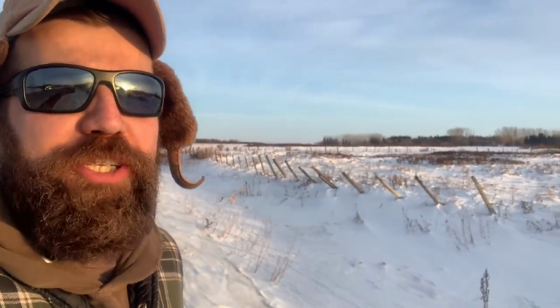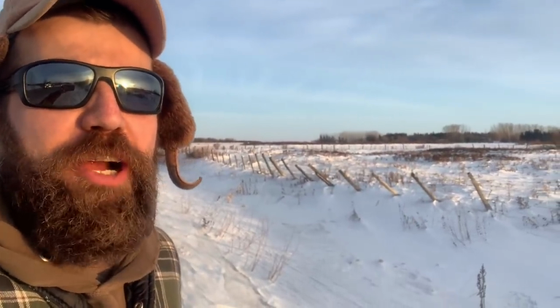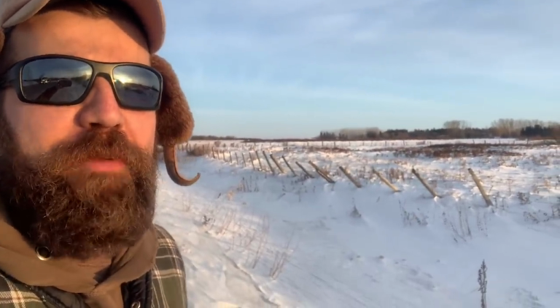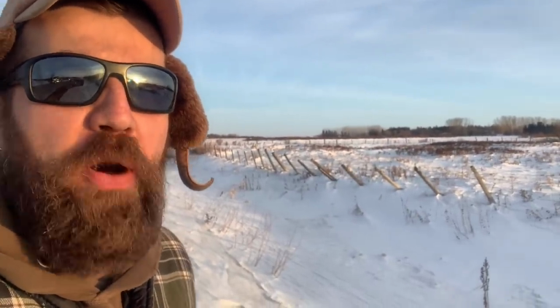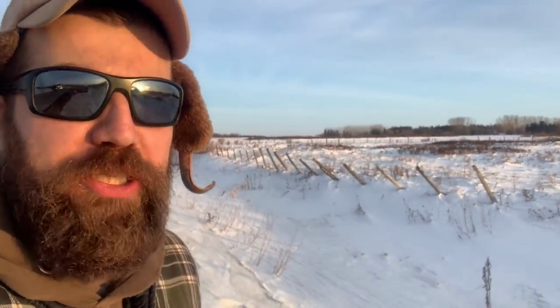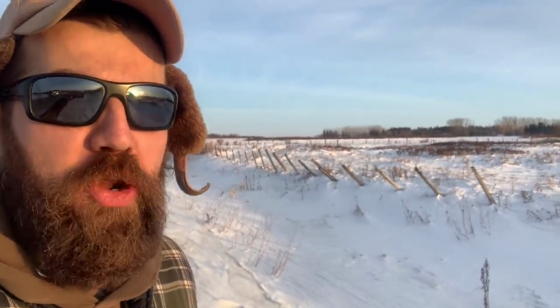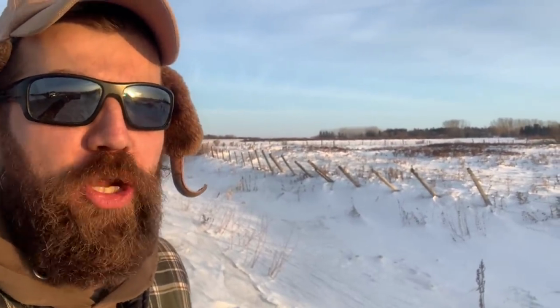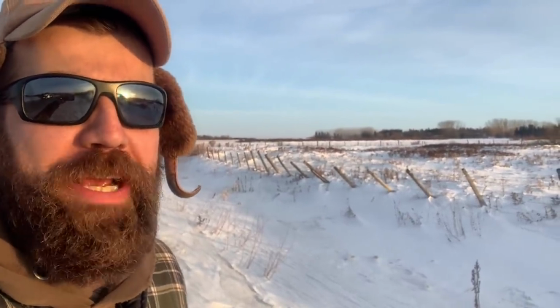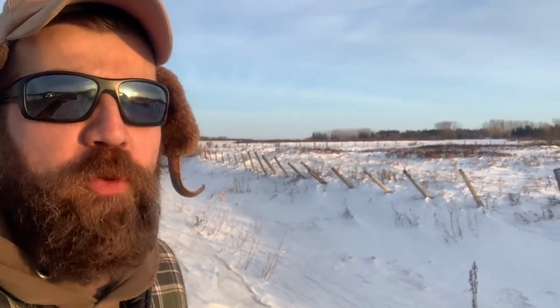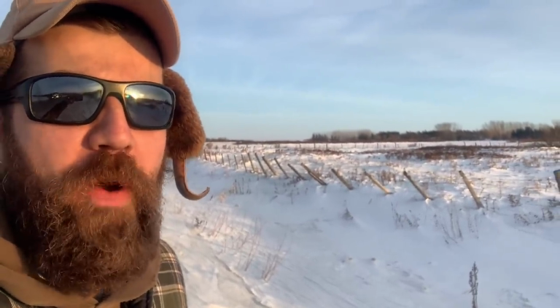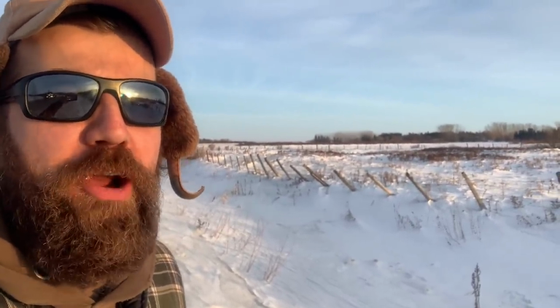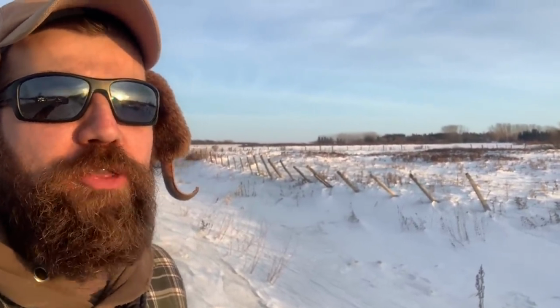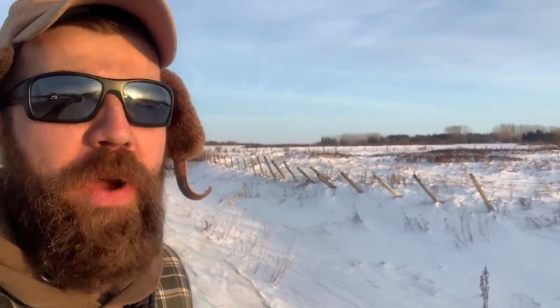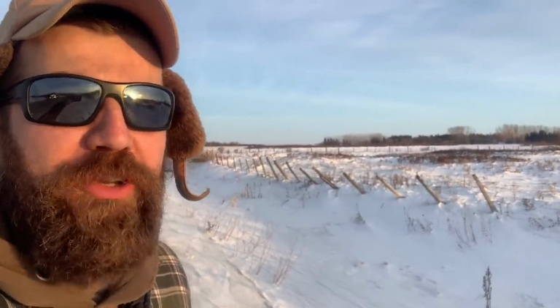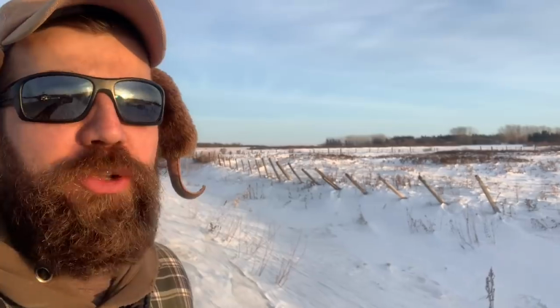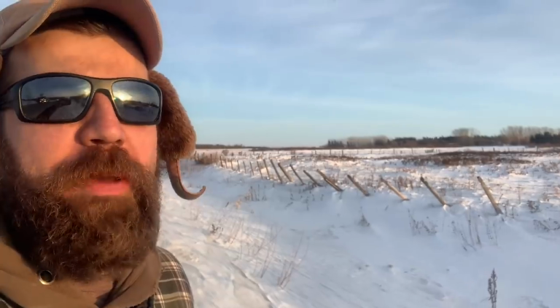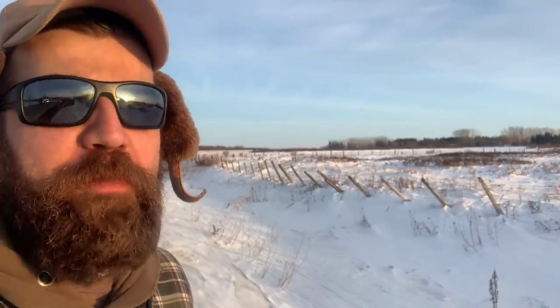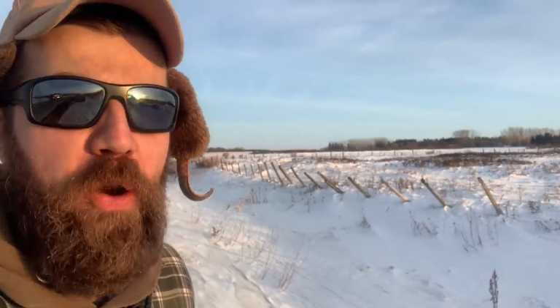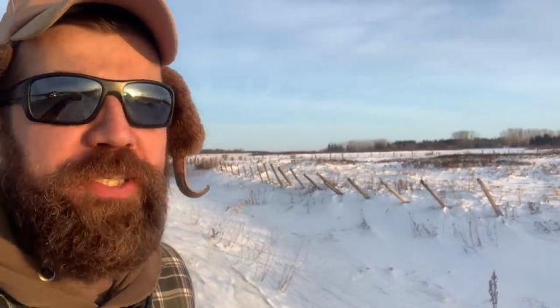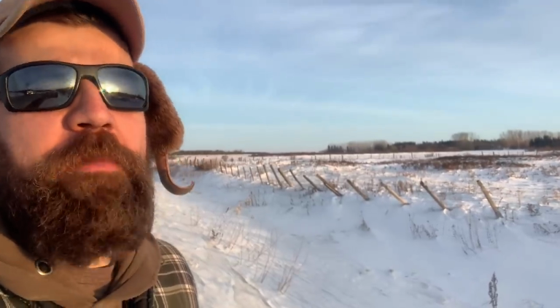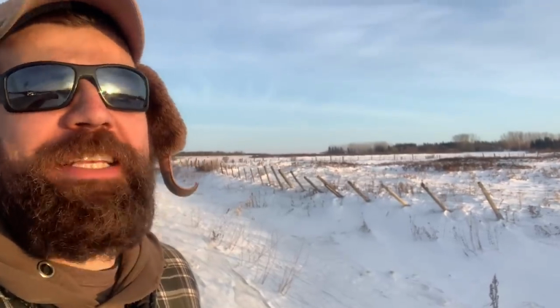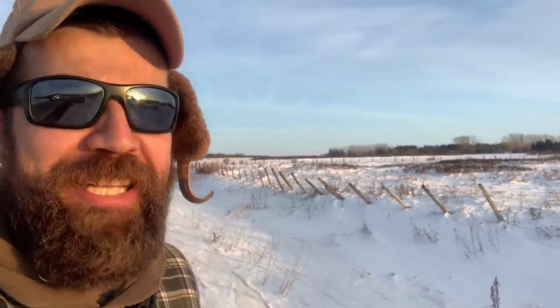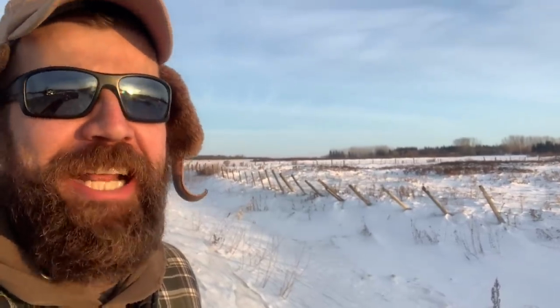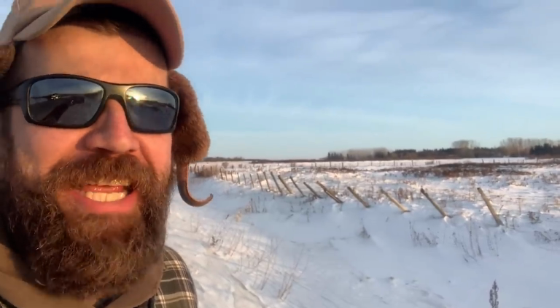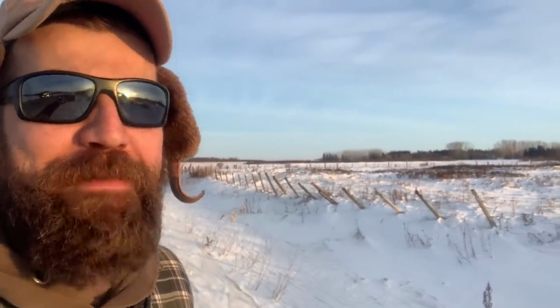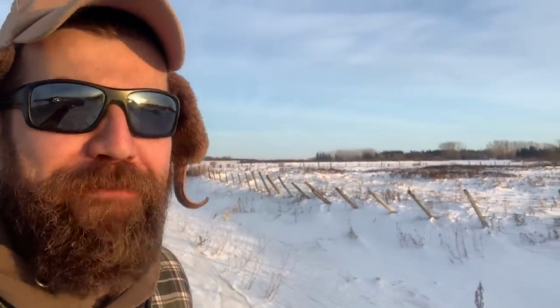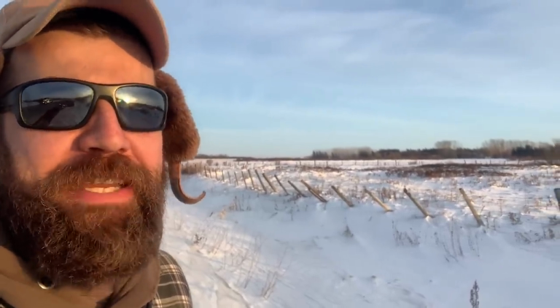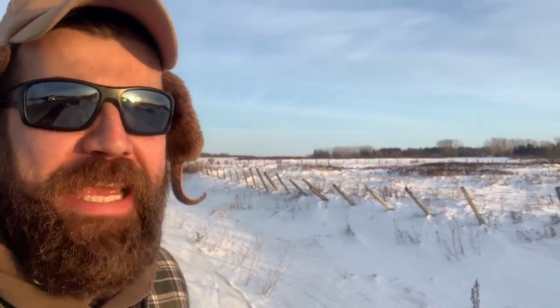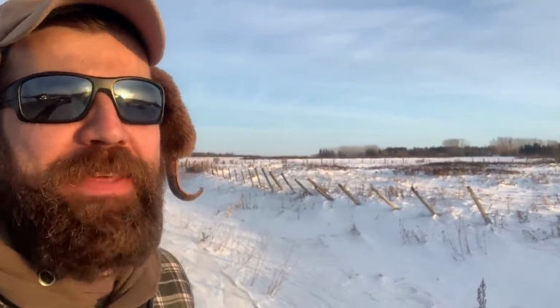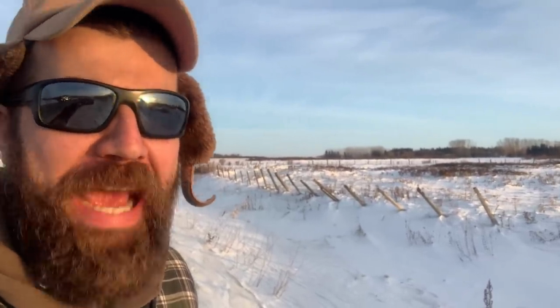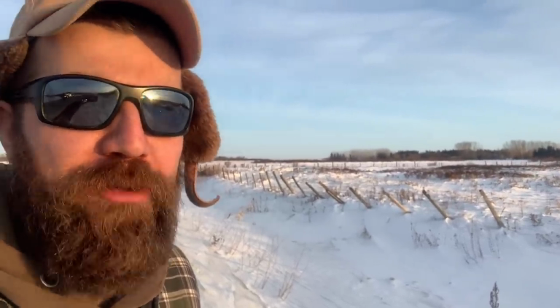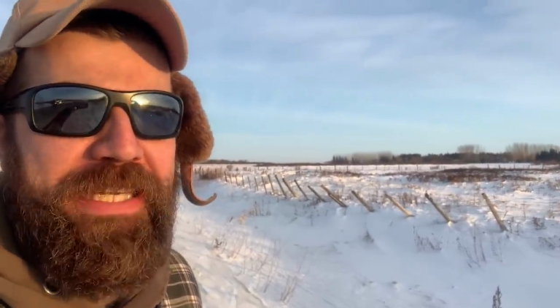Some fences in these parts experience something we refer to as the Saskatchewan sag, where you're not sure if the posts are holding up the wire or the wire is holding up the posts — but it's still a team effort to keep the cows in.